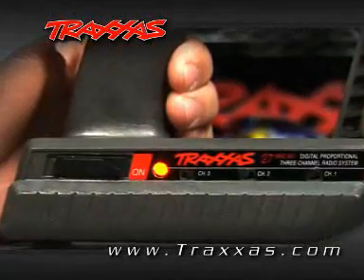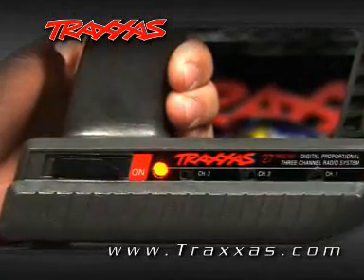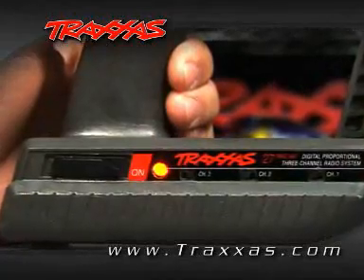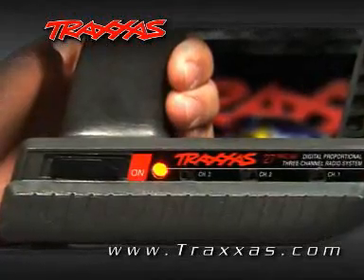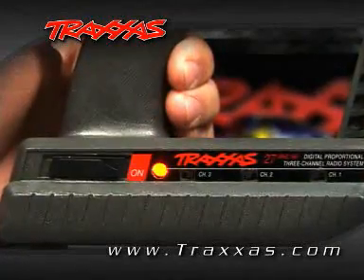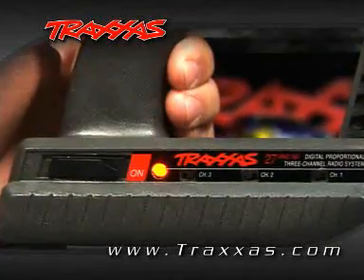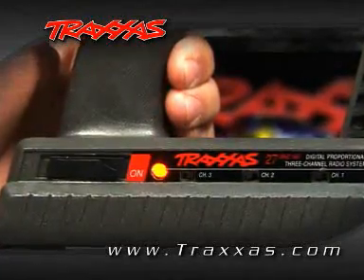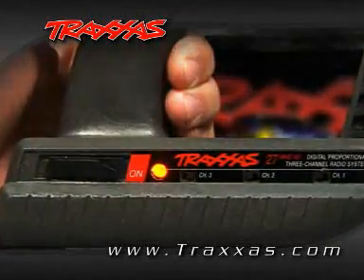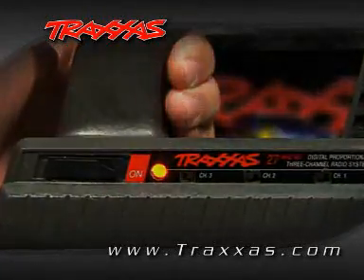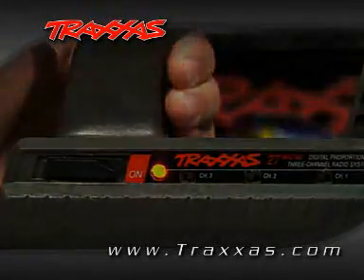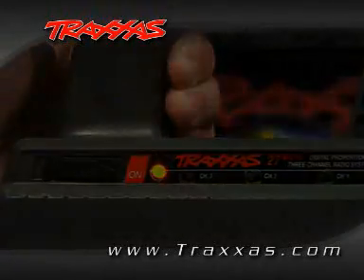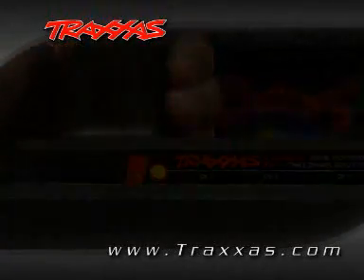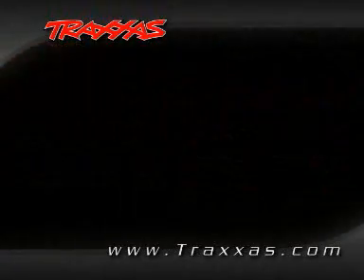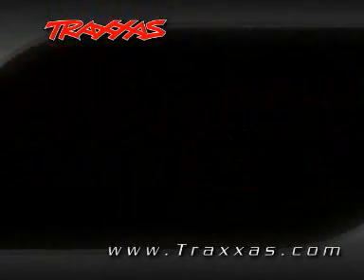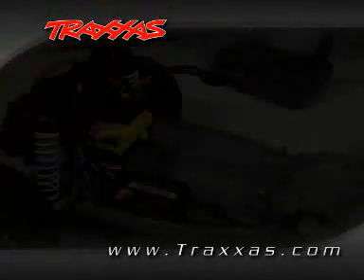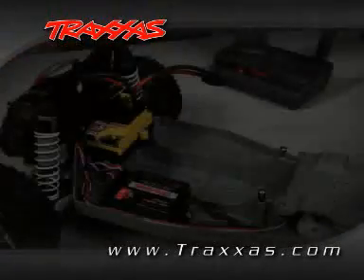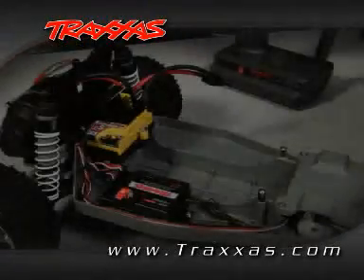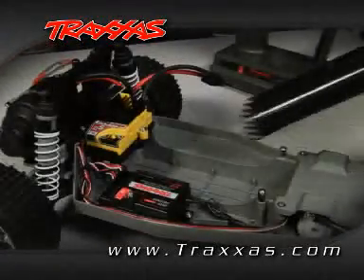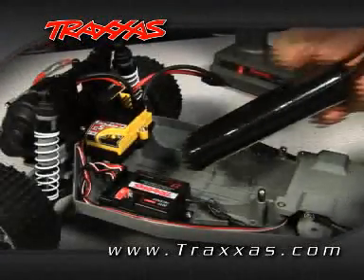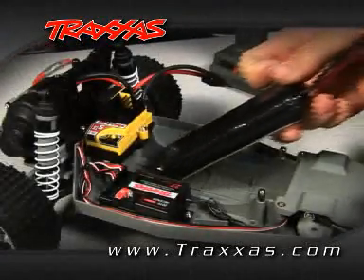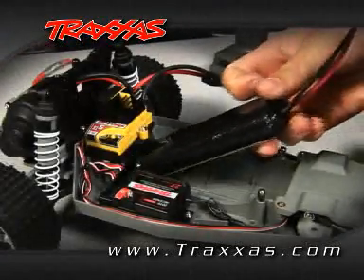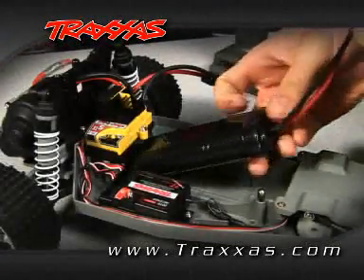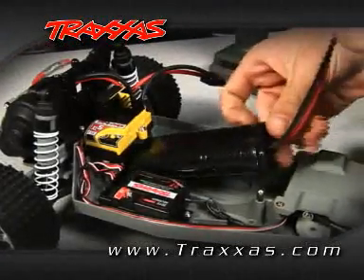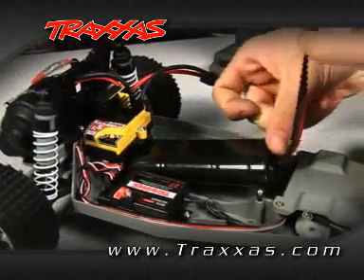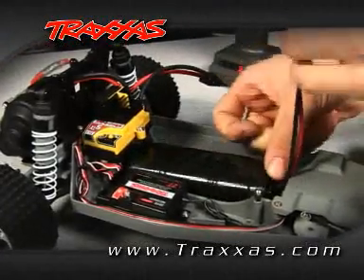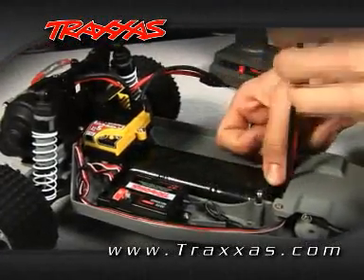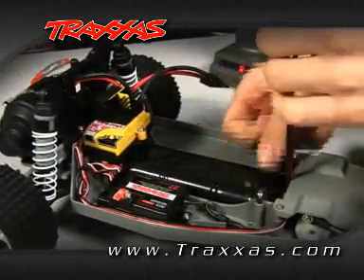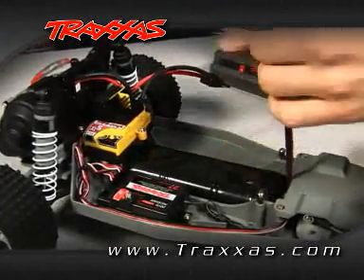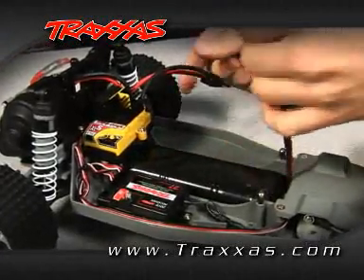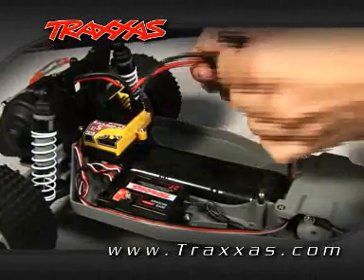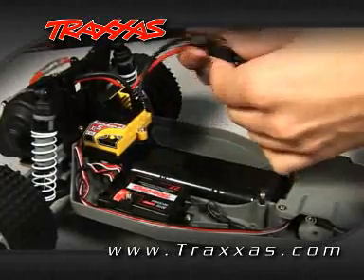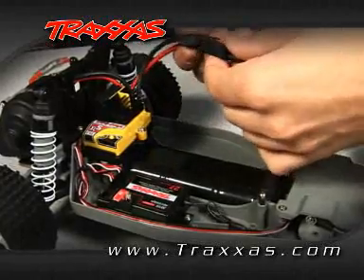Next, install a charged battery pack into the vehicle. Plug the battery into the speed control.